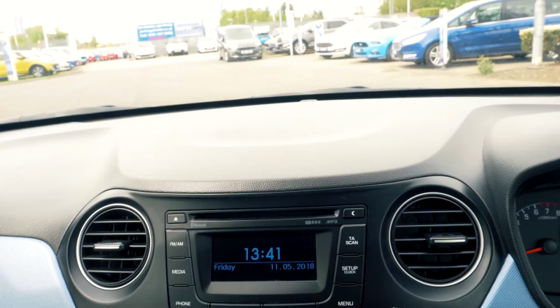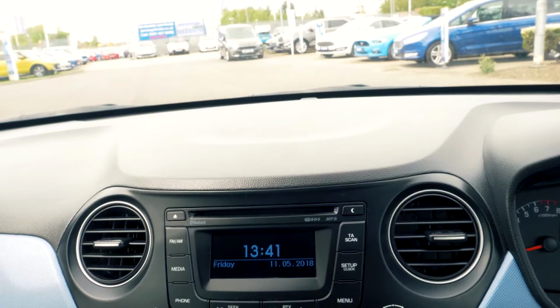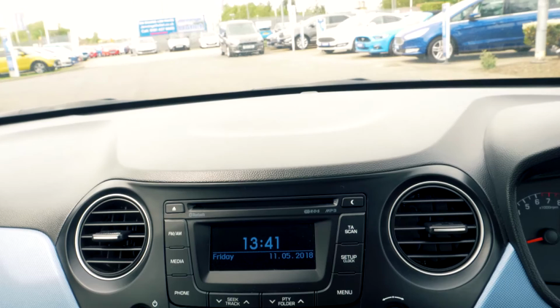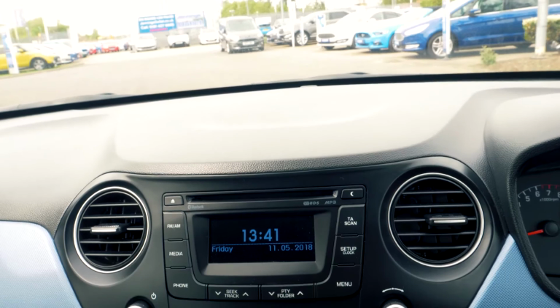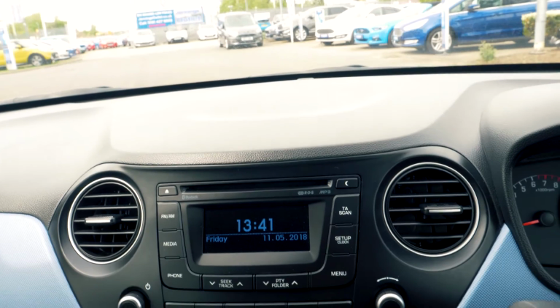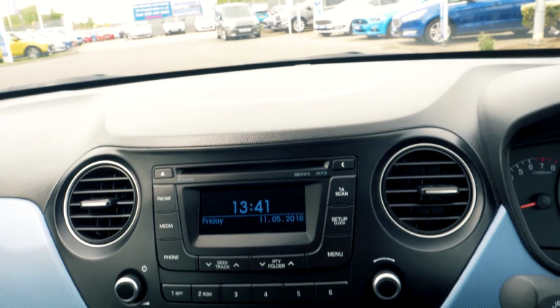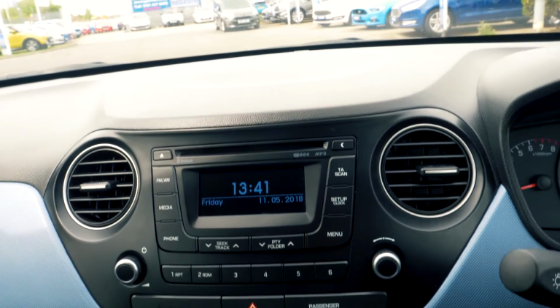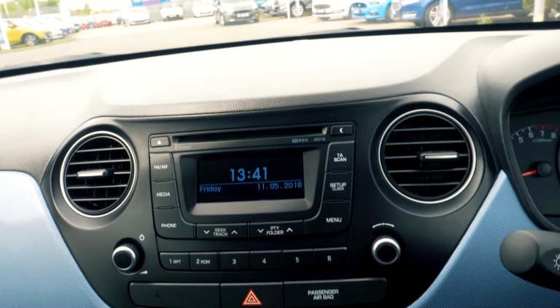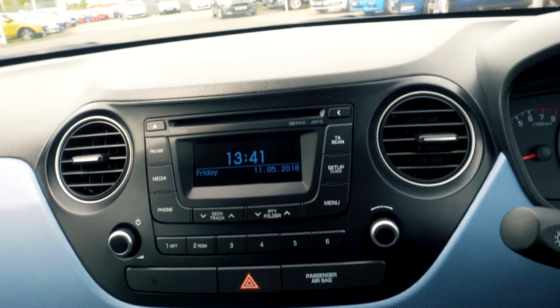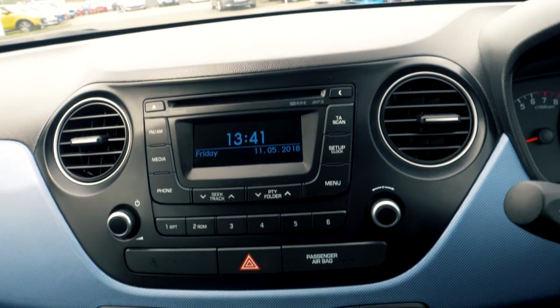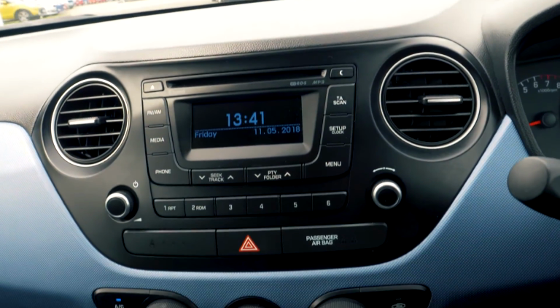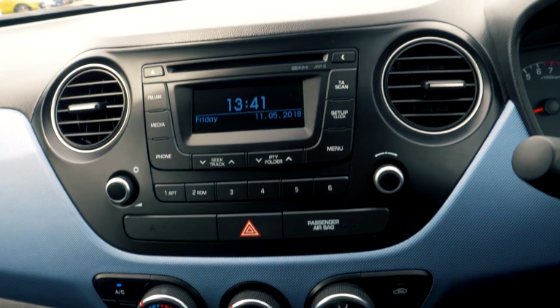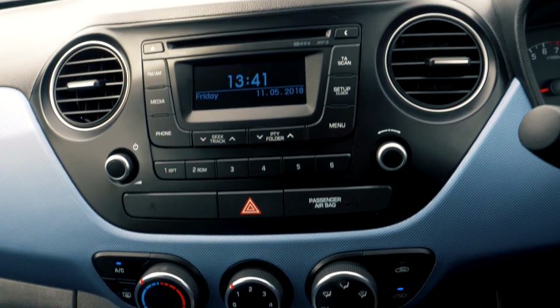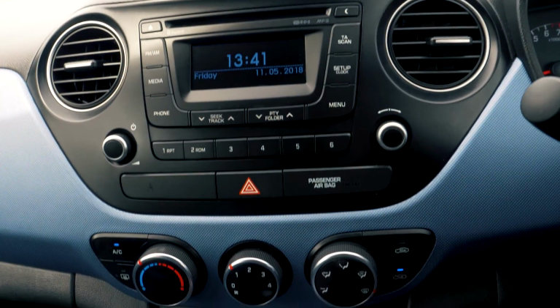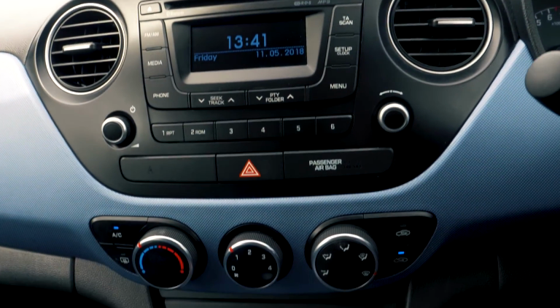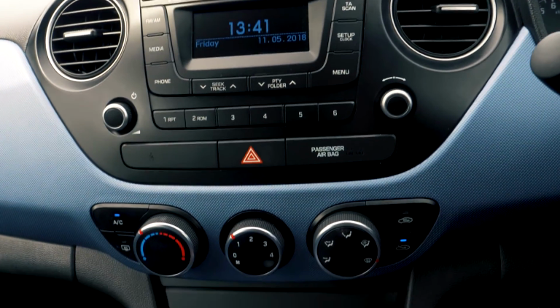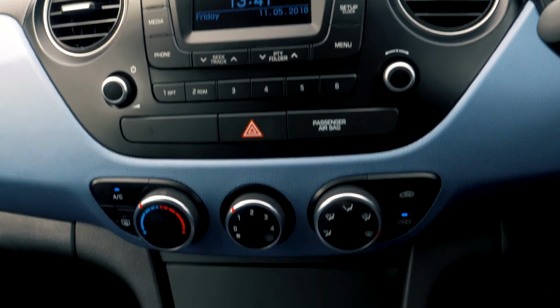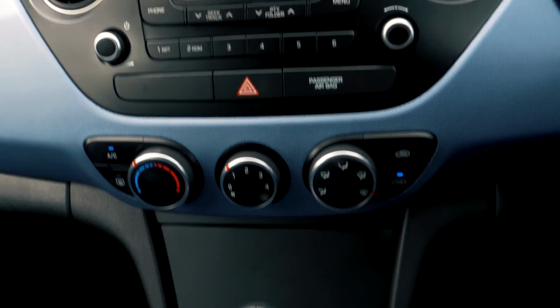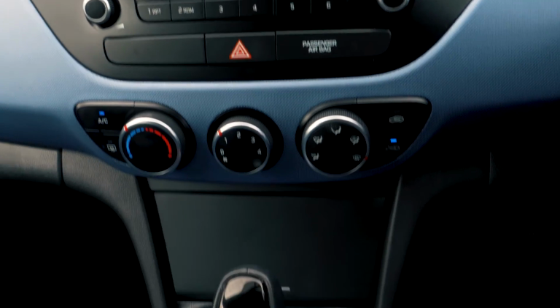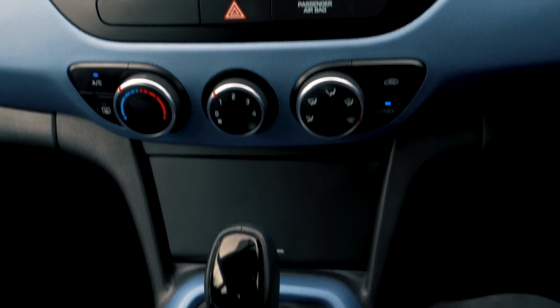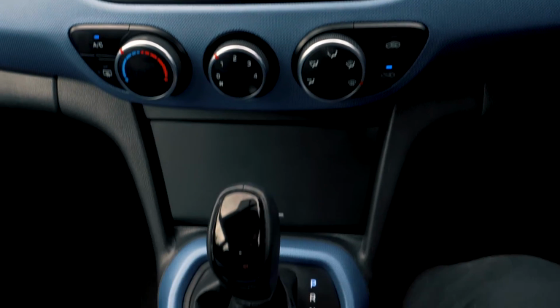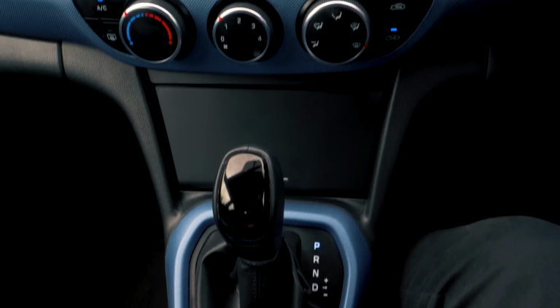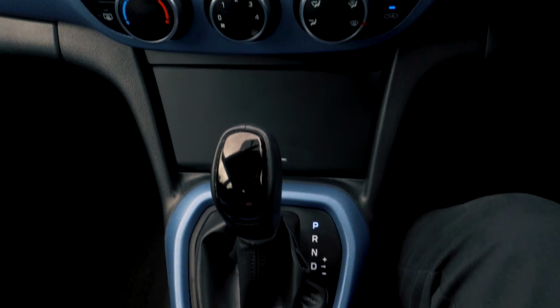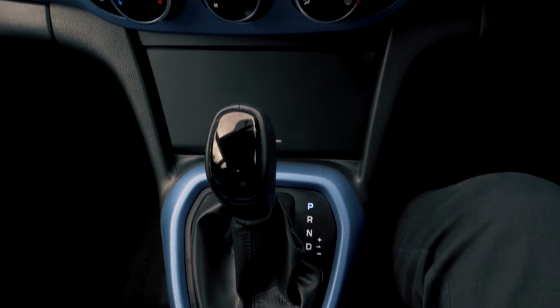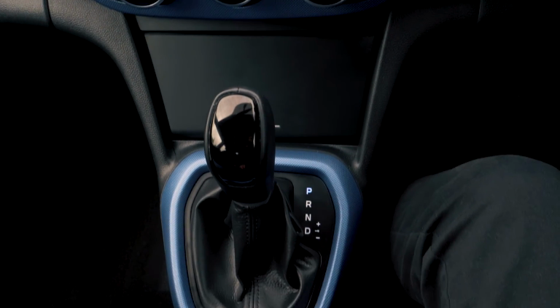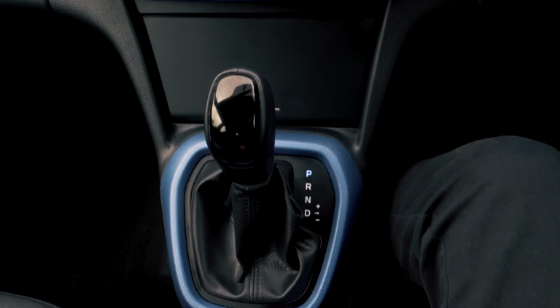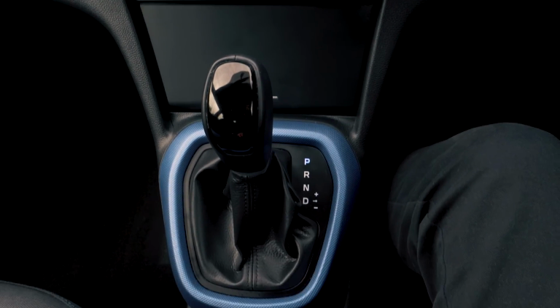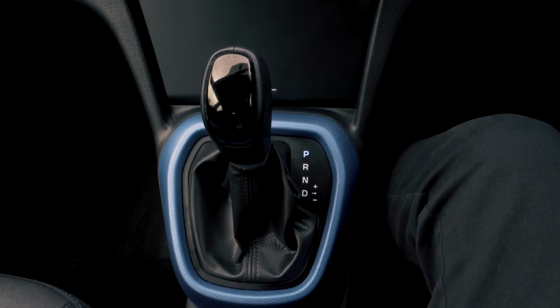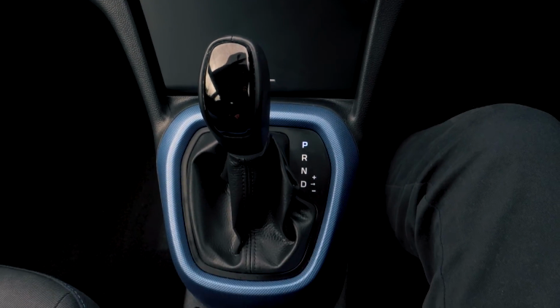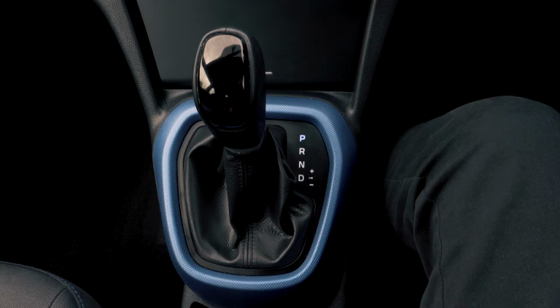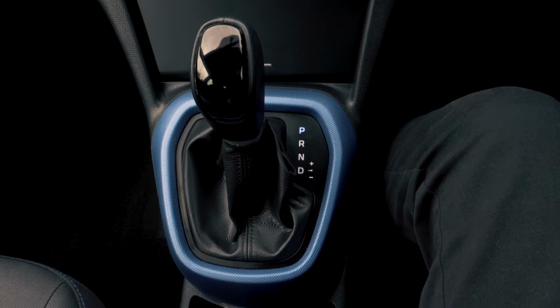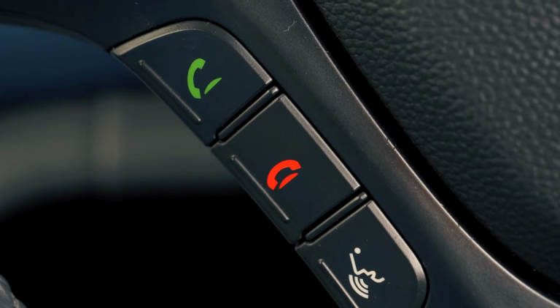There is a built-in CD player as well as Bluetooth and USB connectivity, so you are able to hook your phone up to the car.